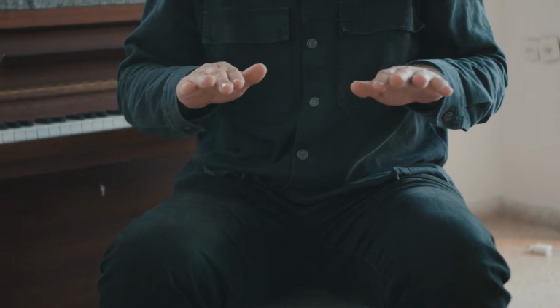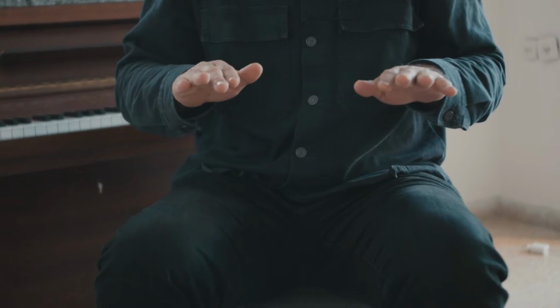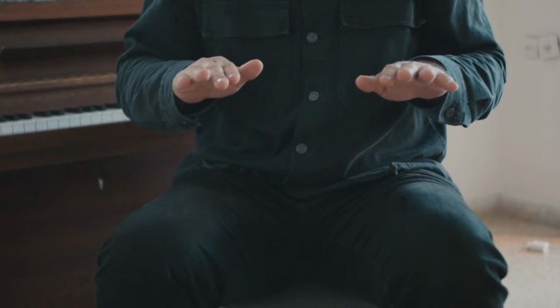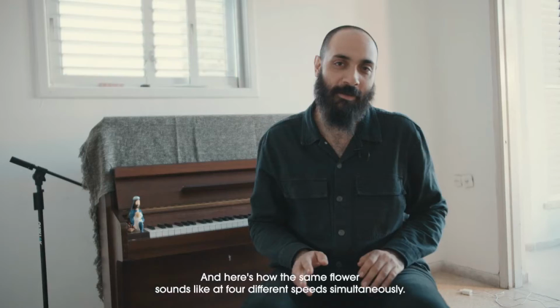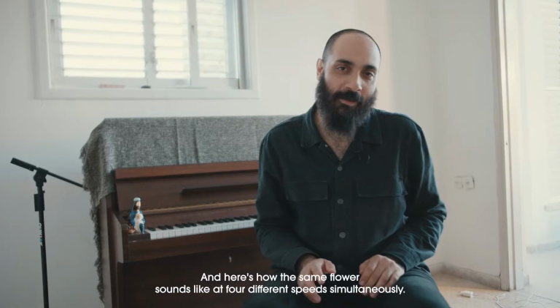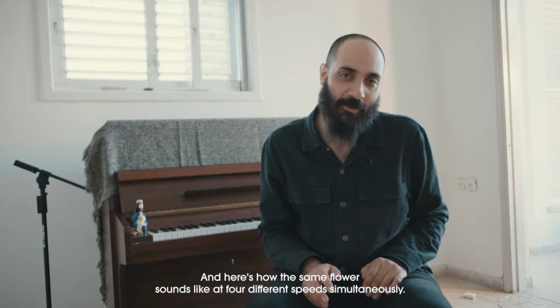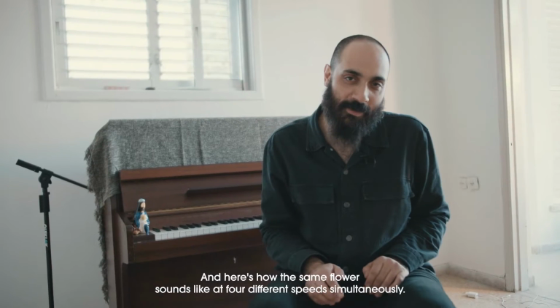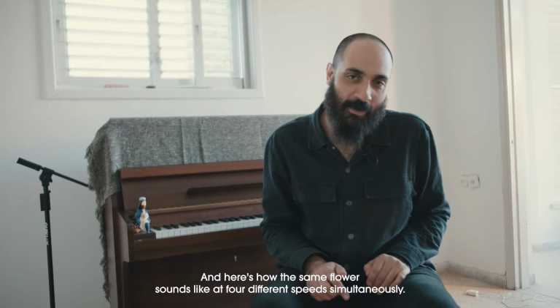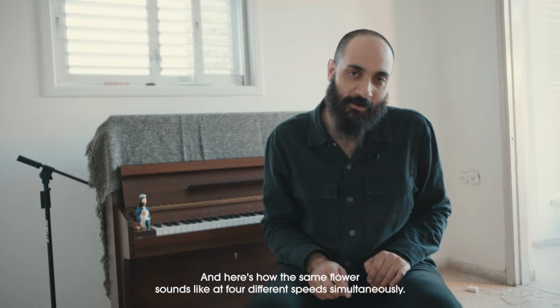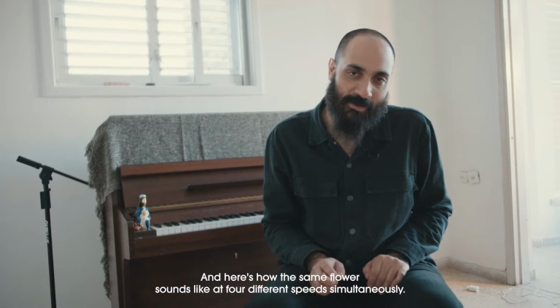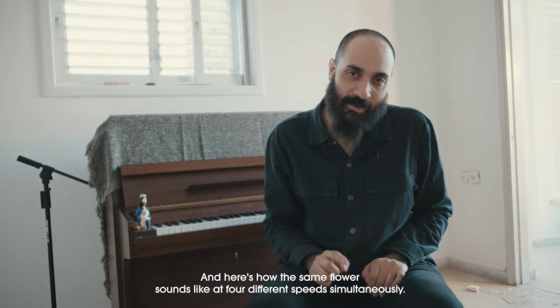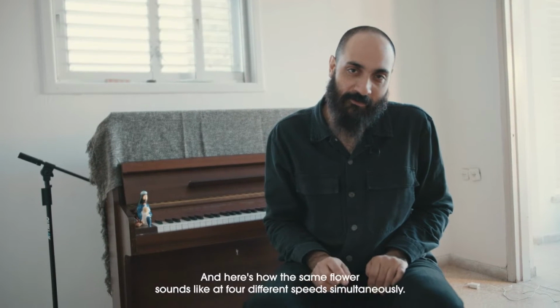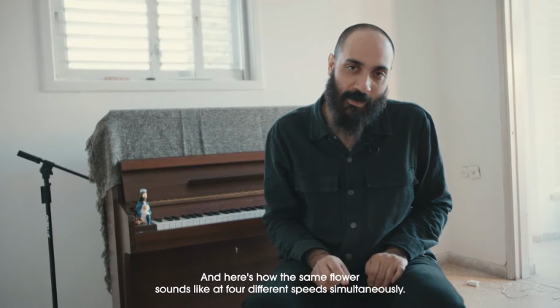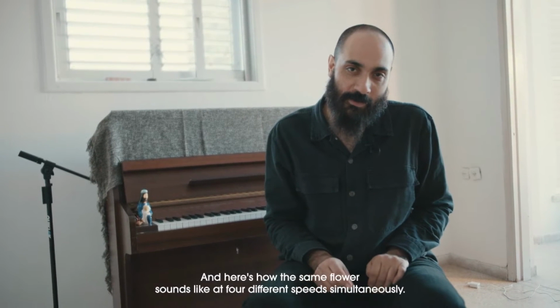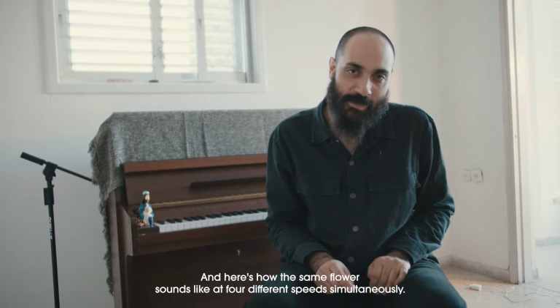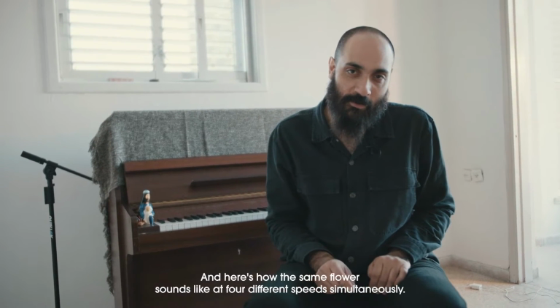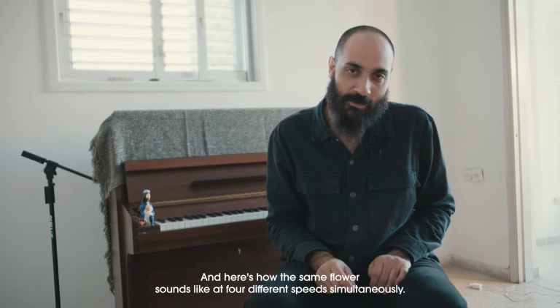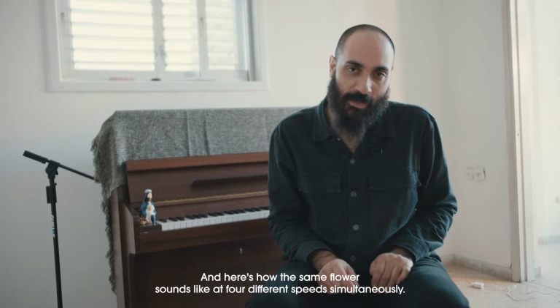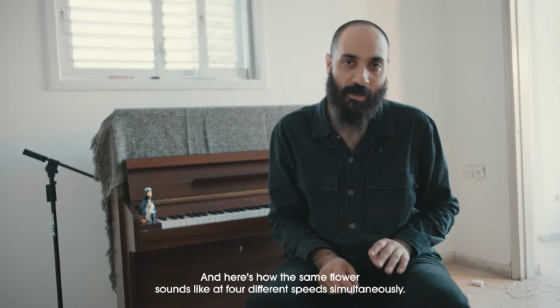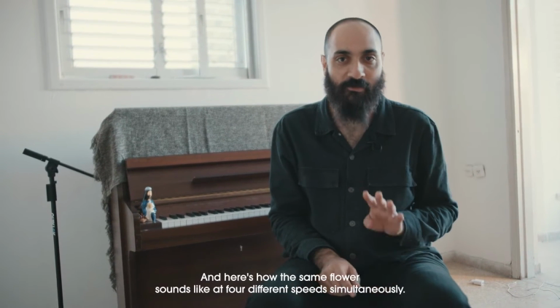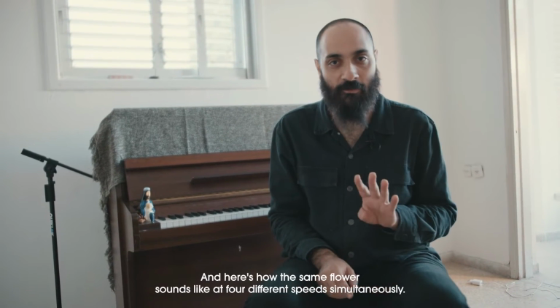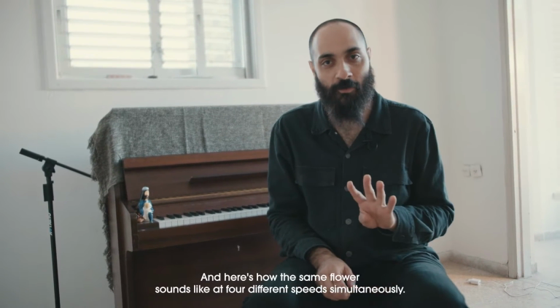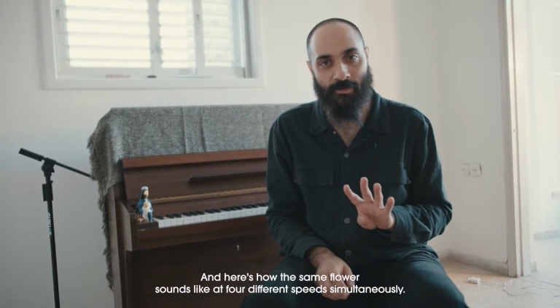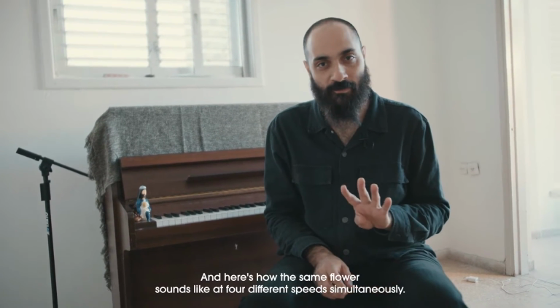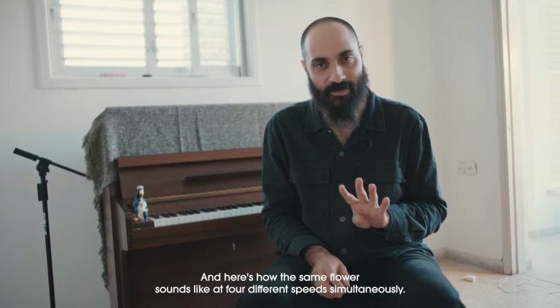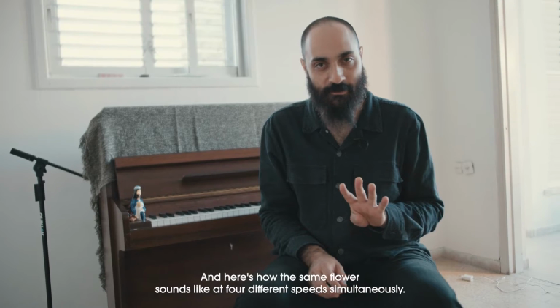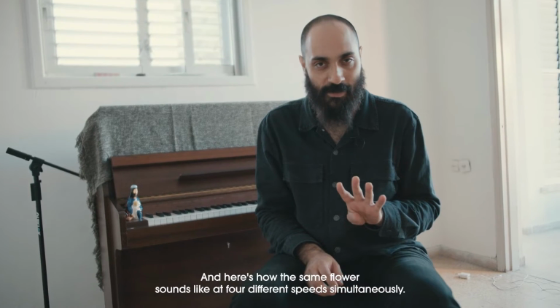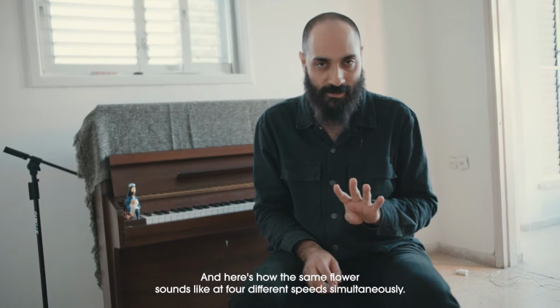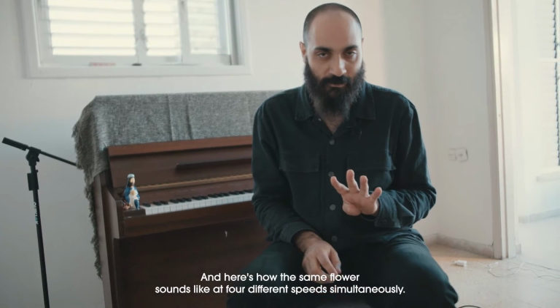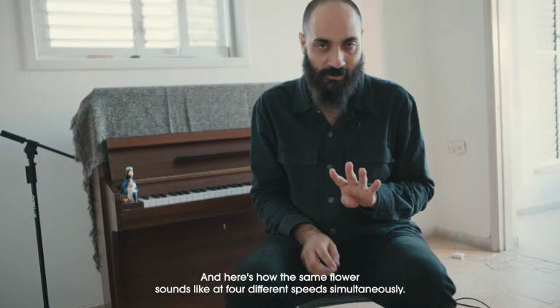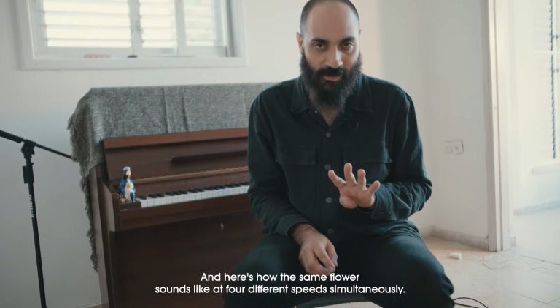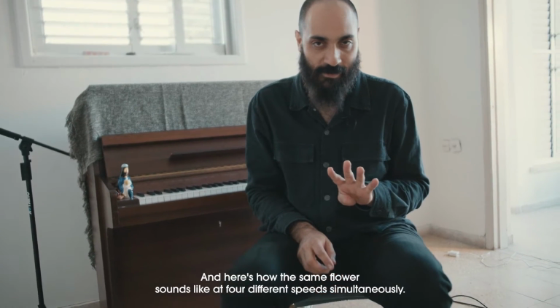And here's how the same flower sounds like at 4 different speeds simultaneously.